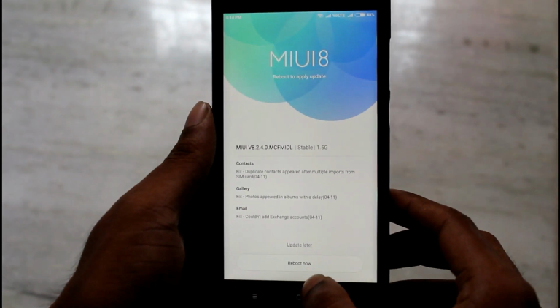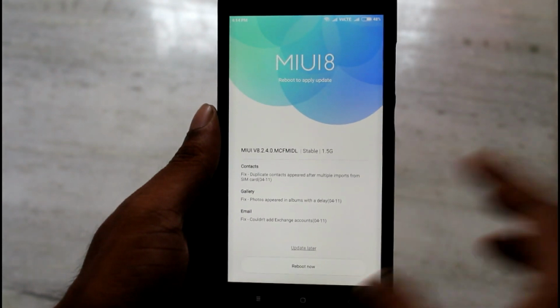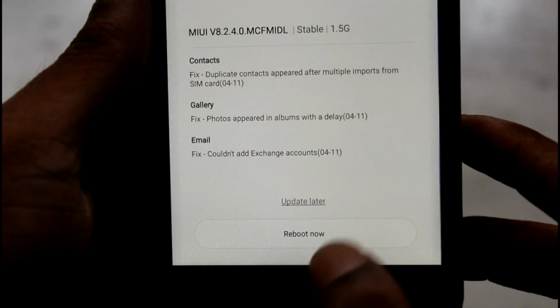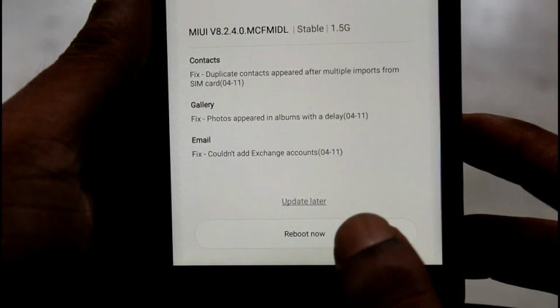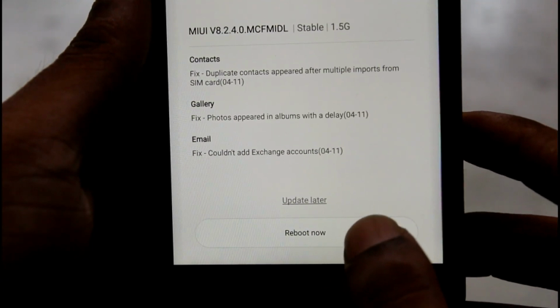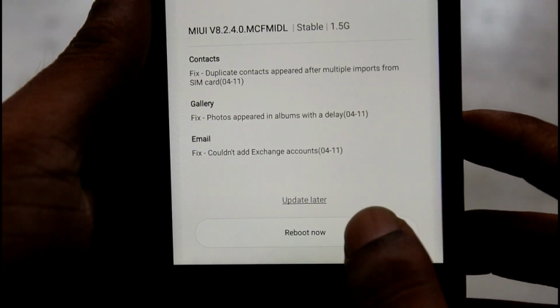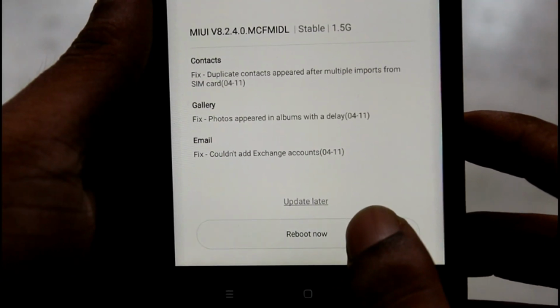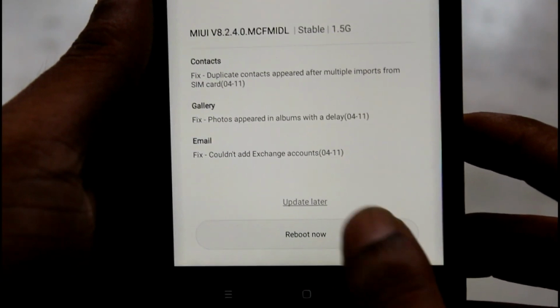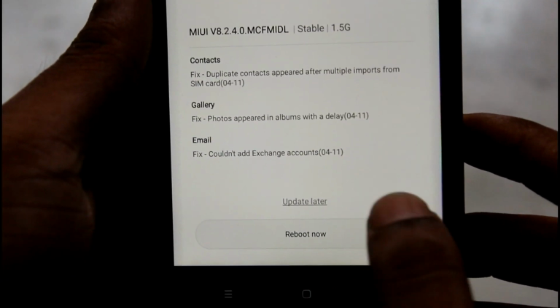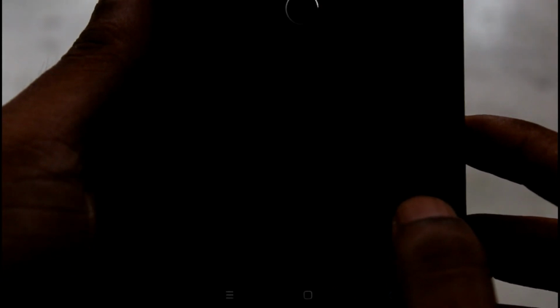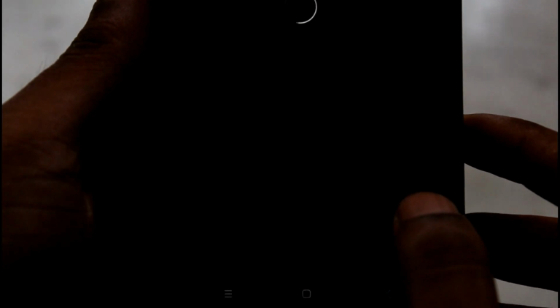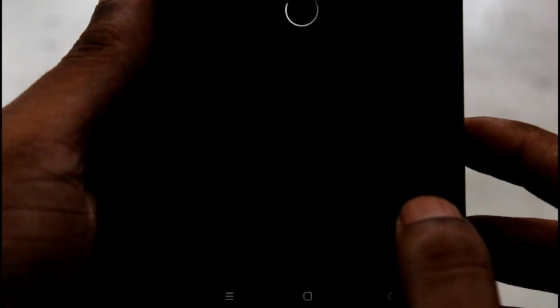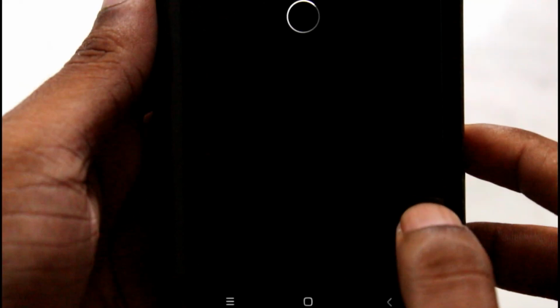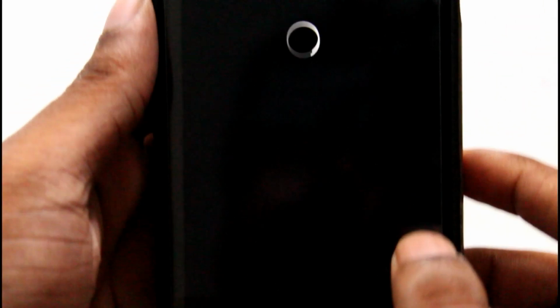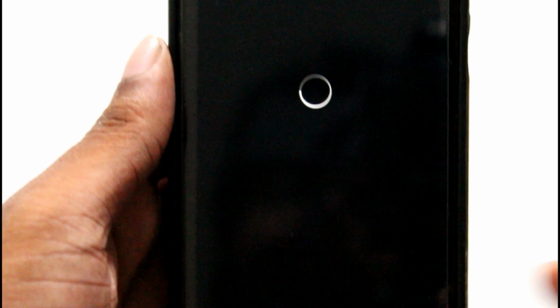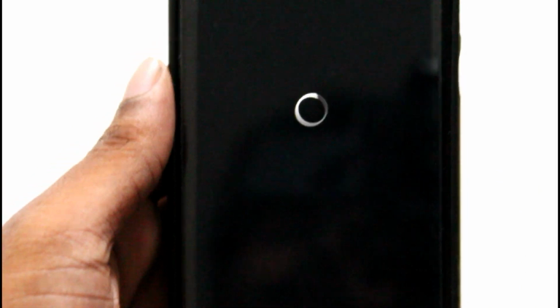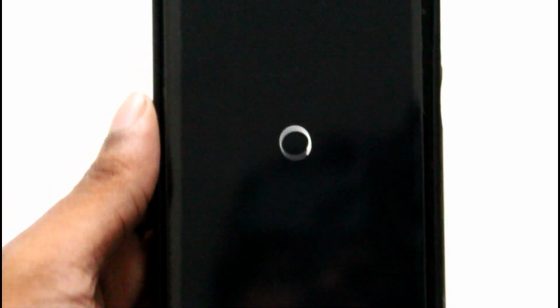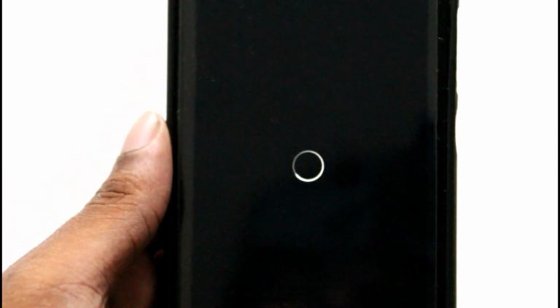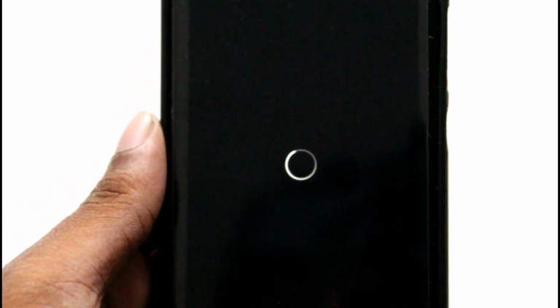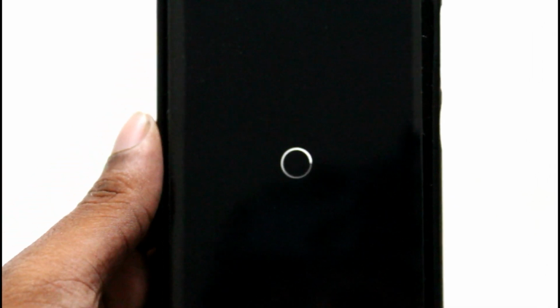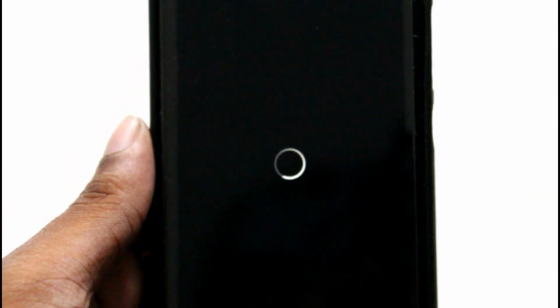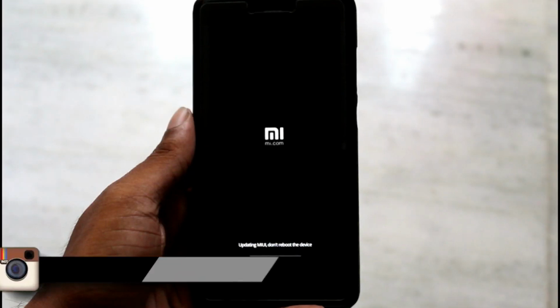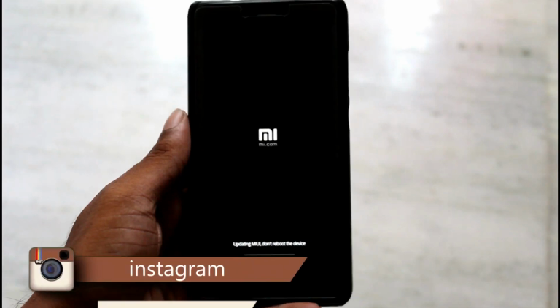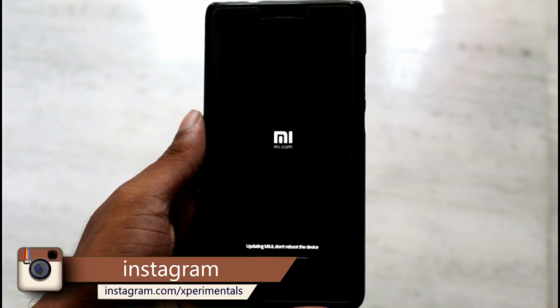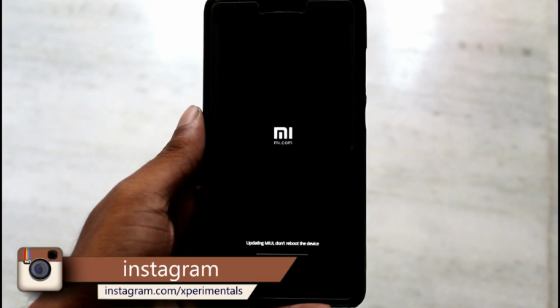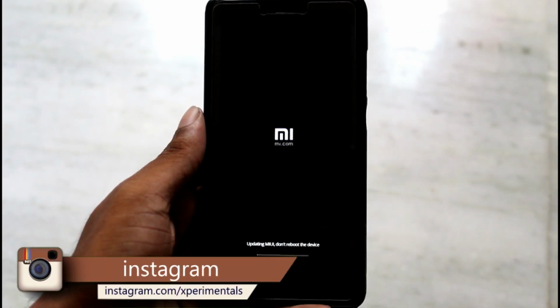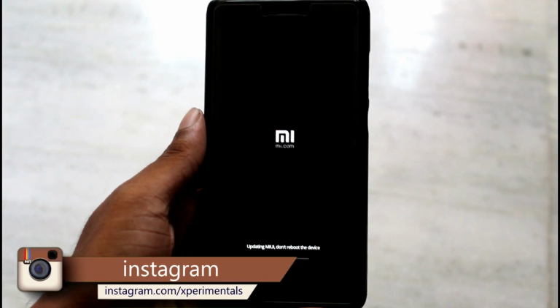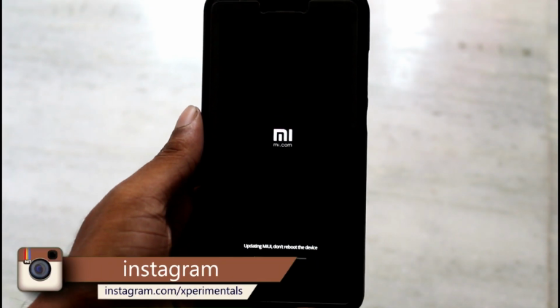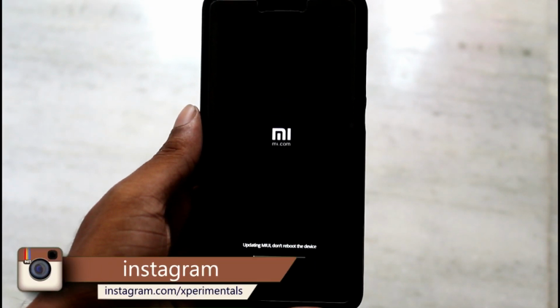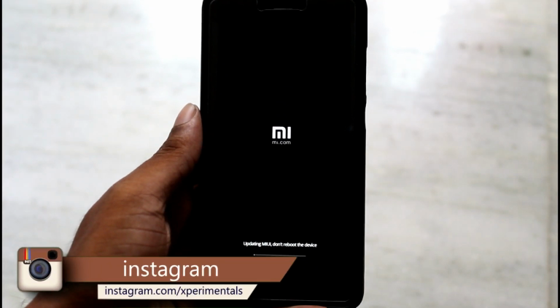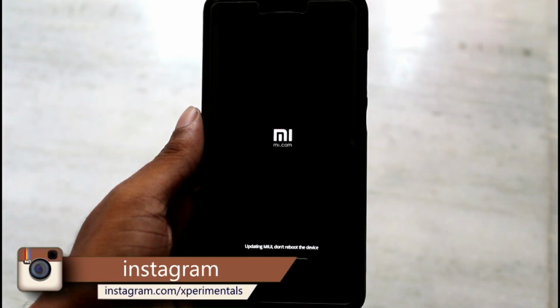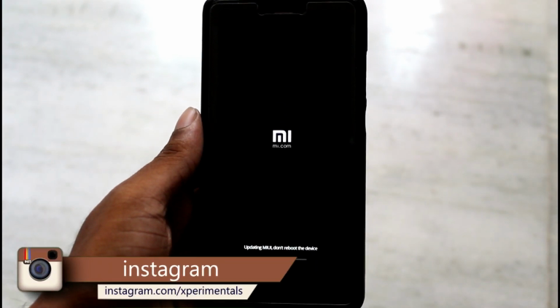Now let's reboot the device and install the update. It may take around 10 minutes. During this process, don't reboot your device.